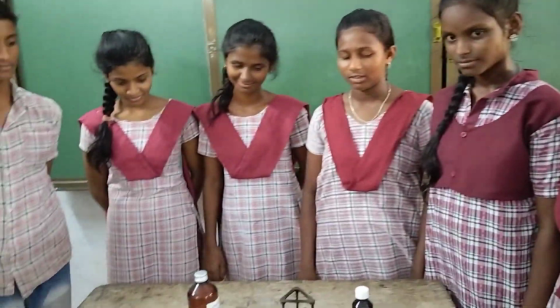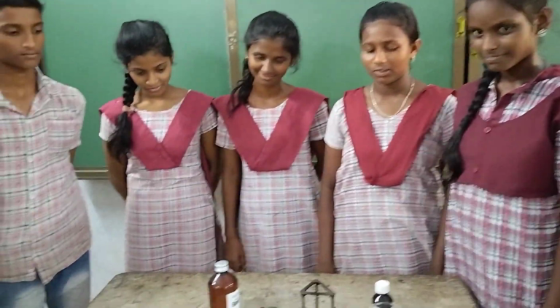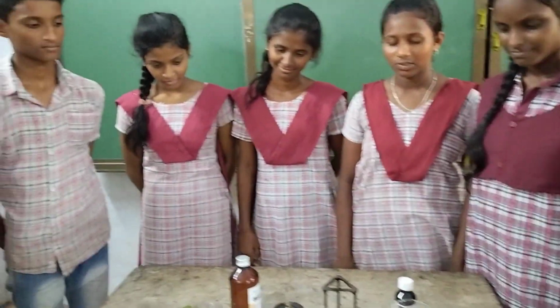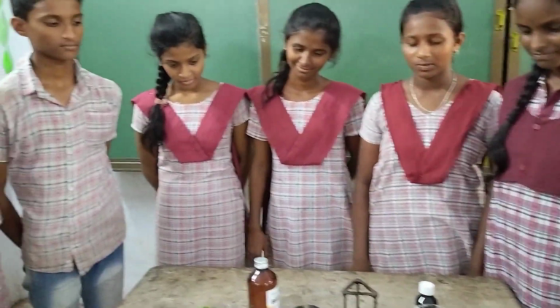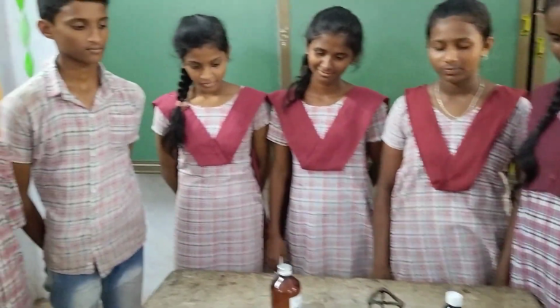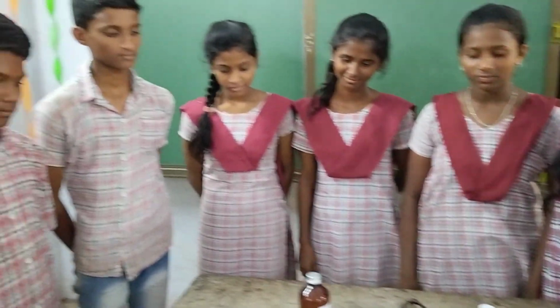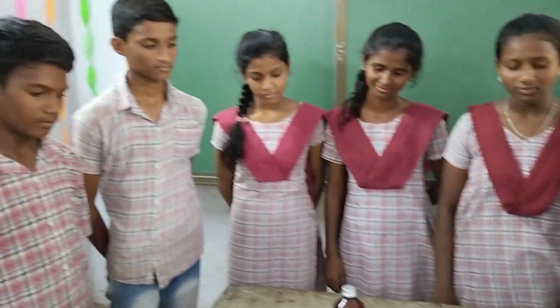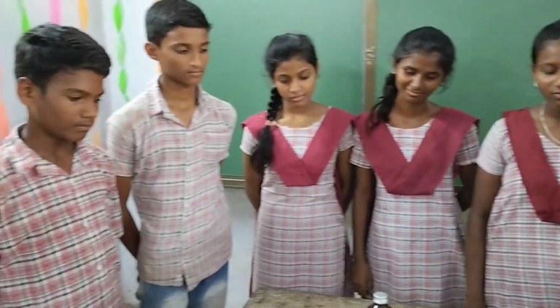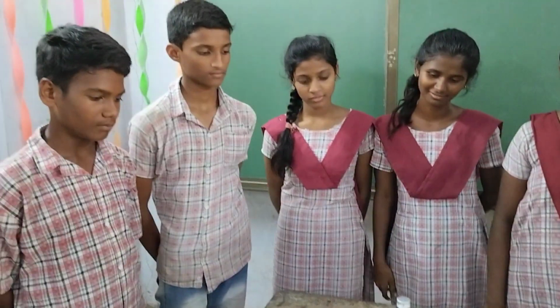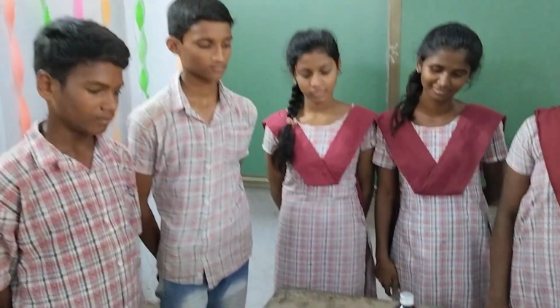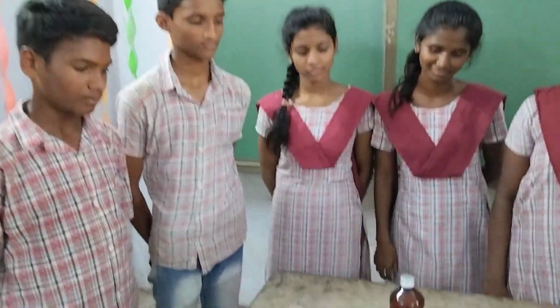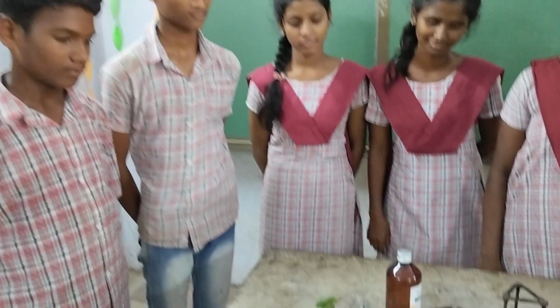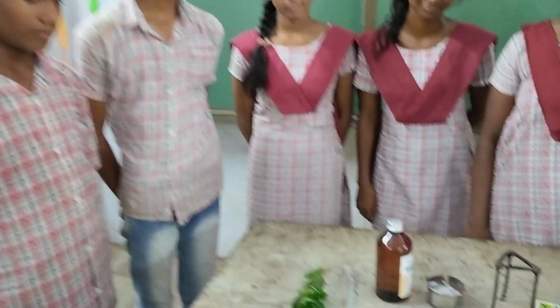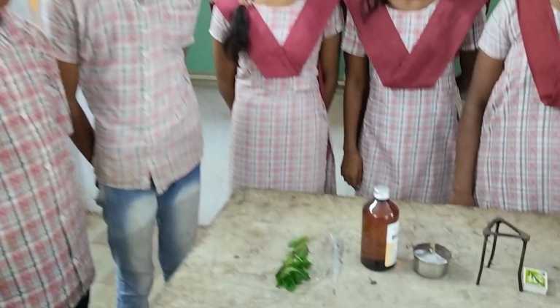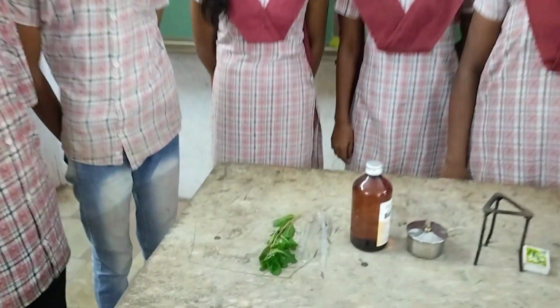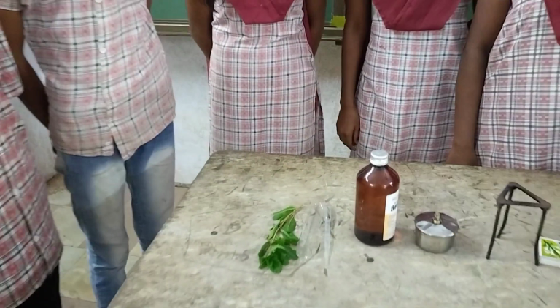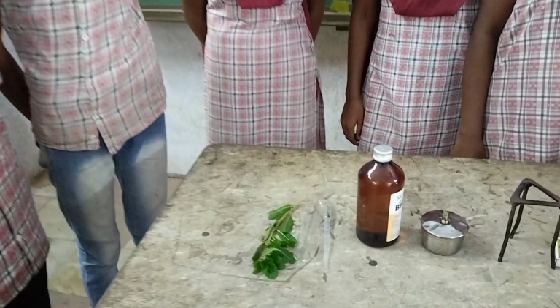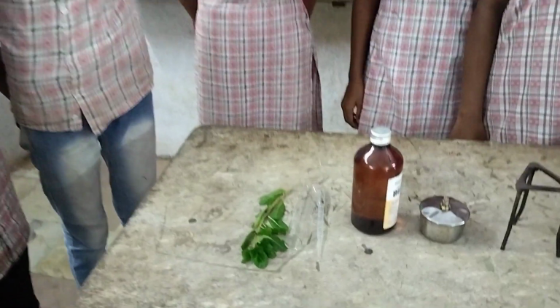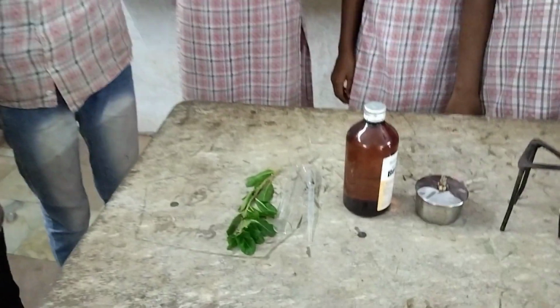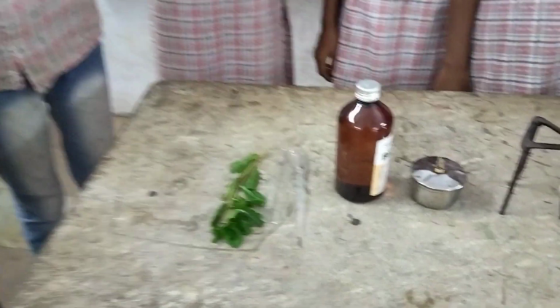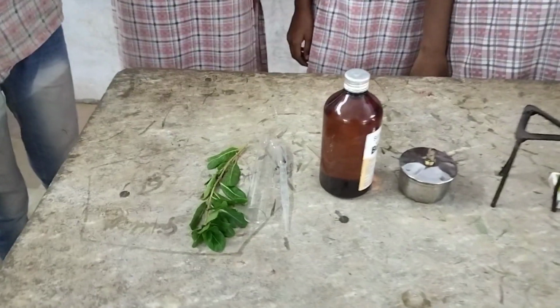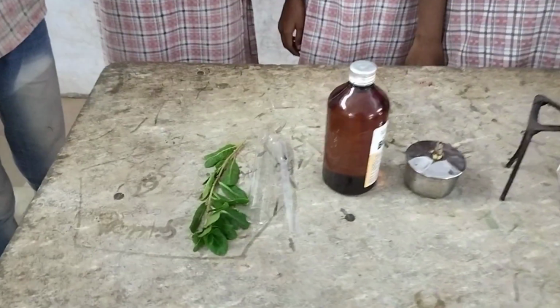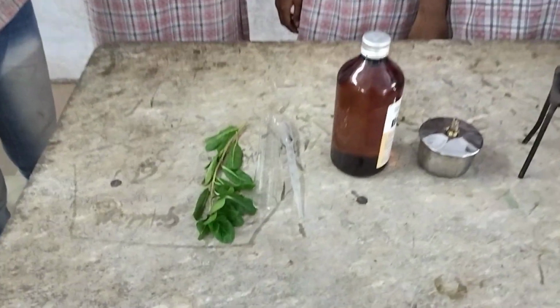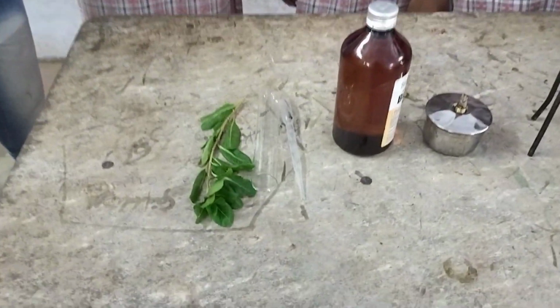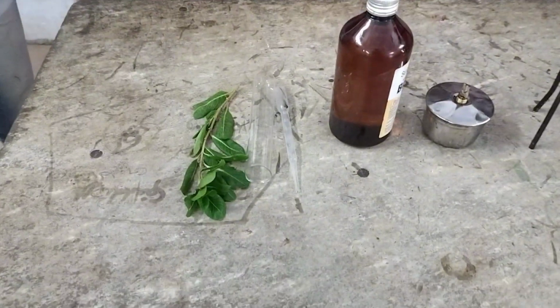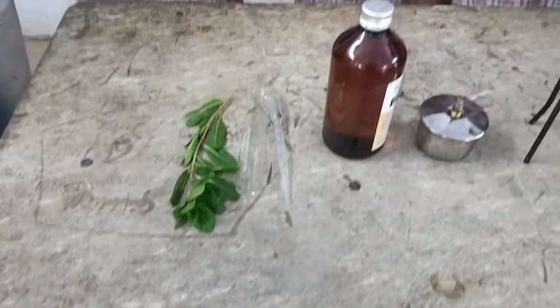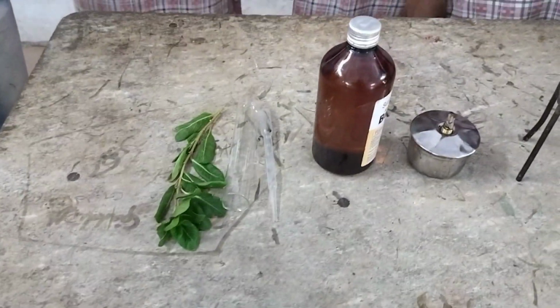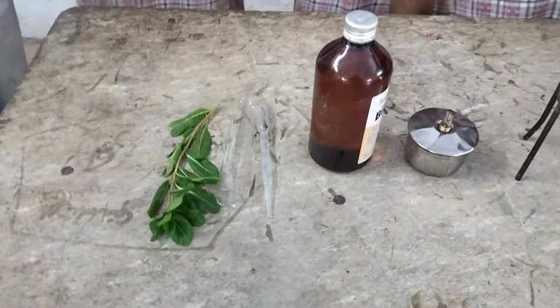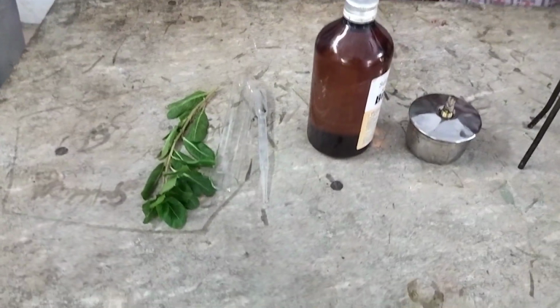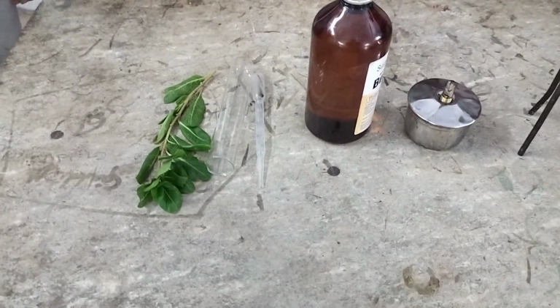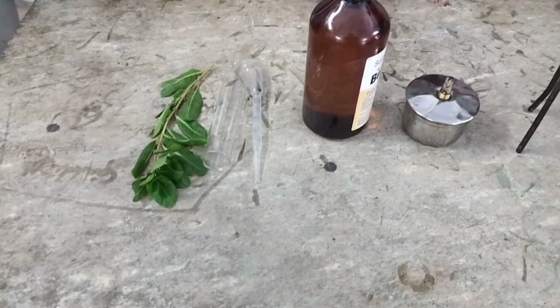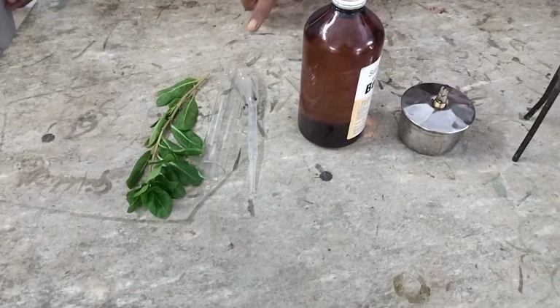Hello all, let us learn the experiment that proves the presence of starch in leaves.